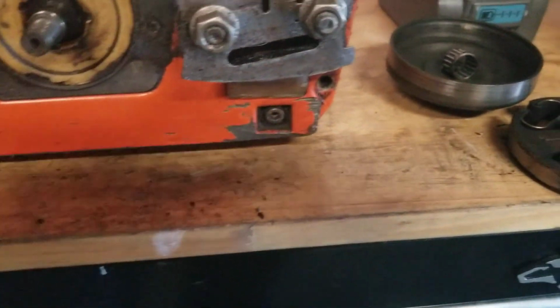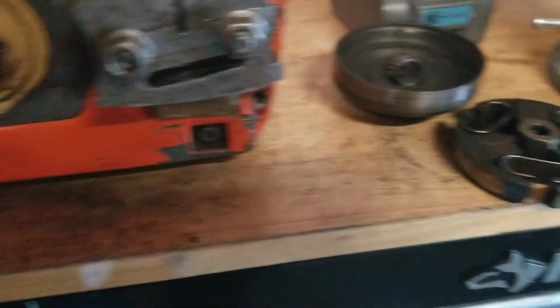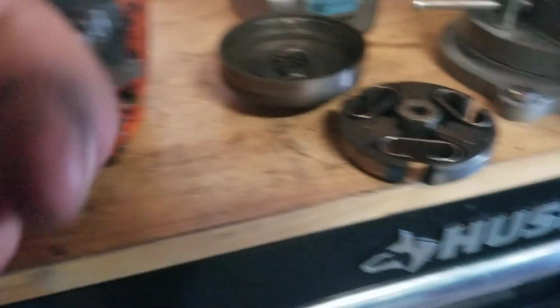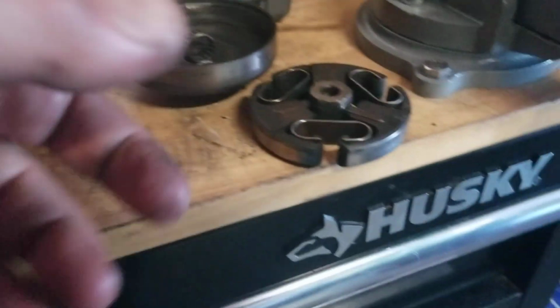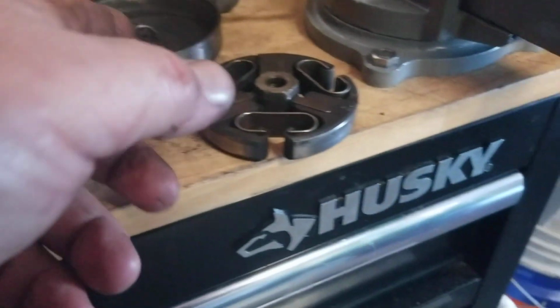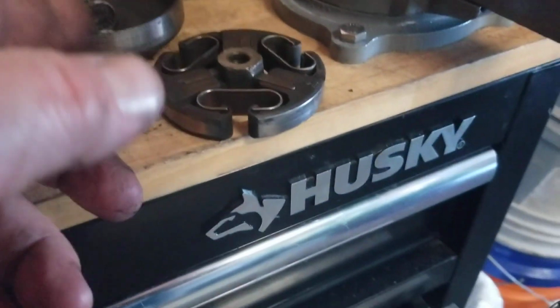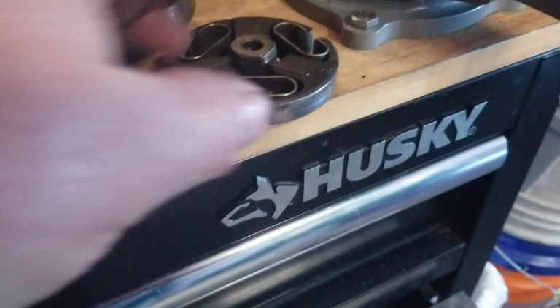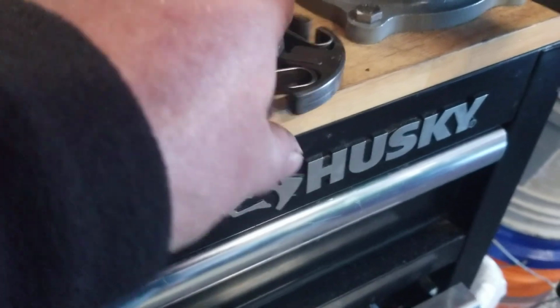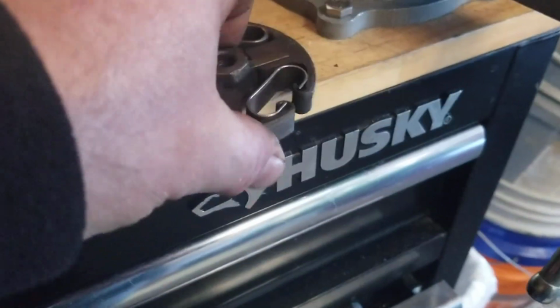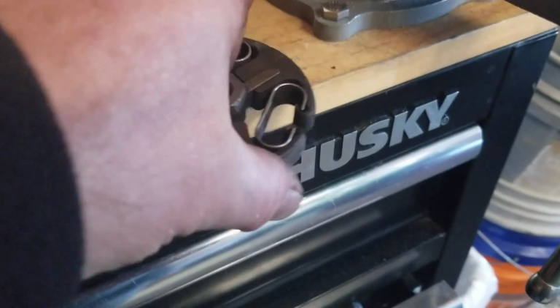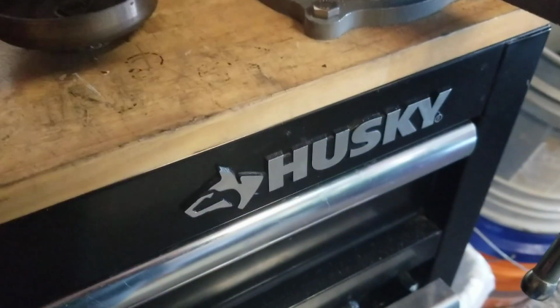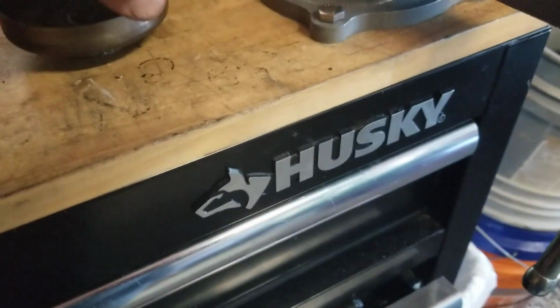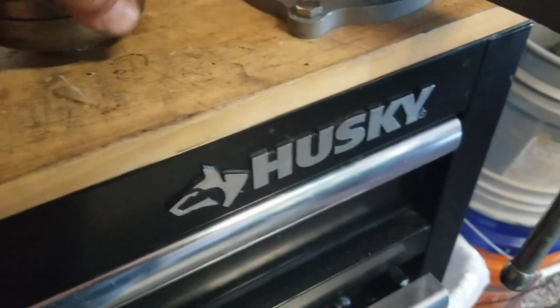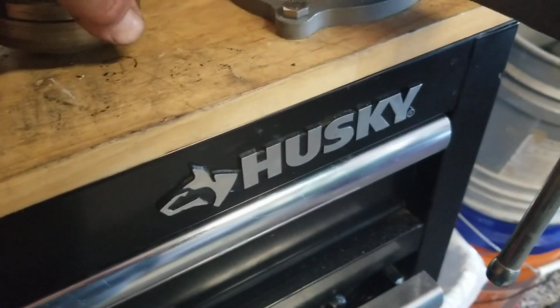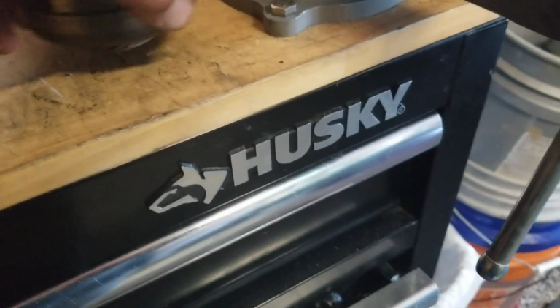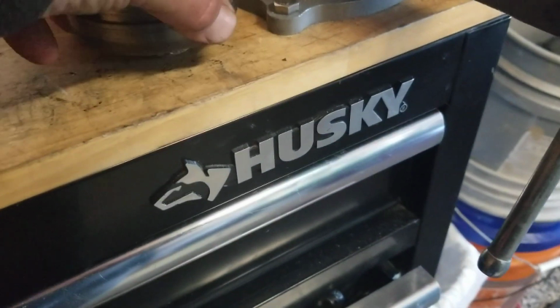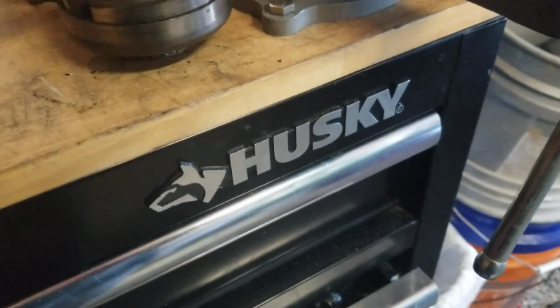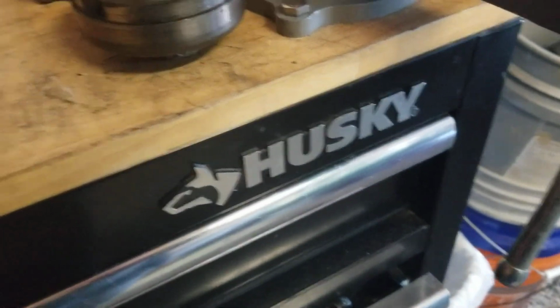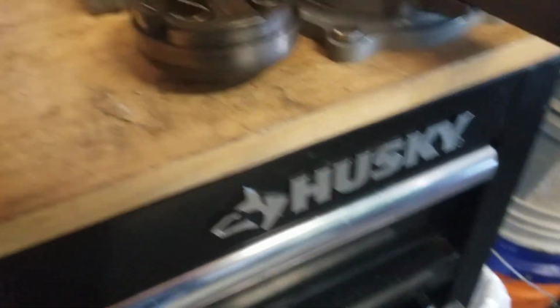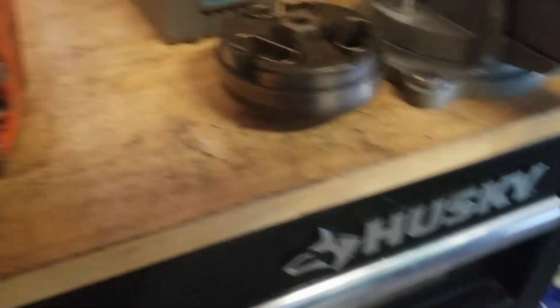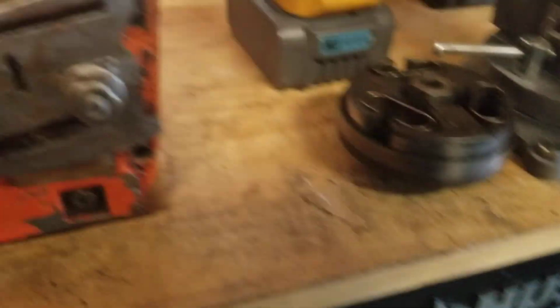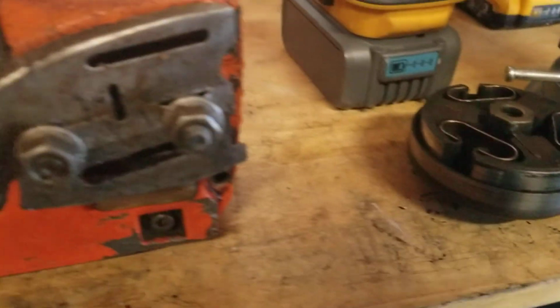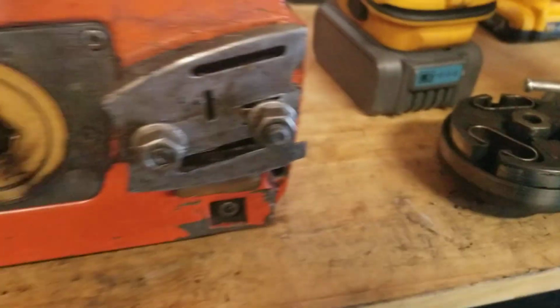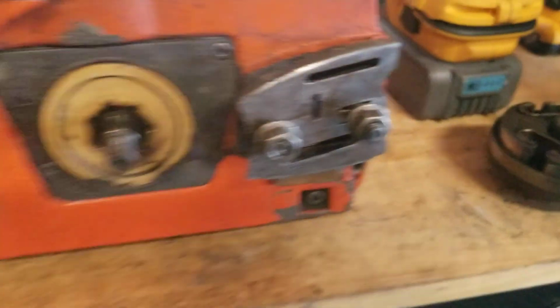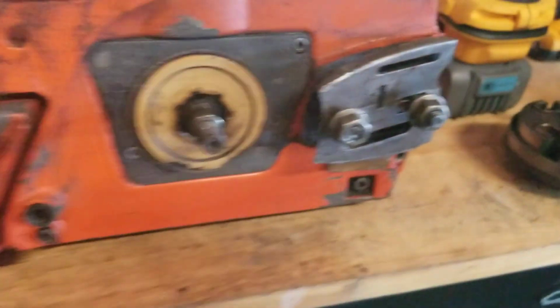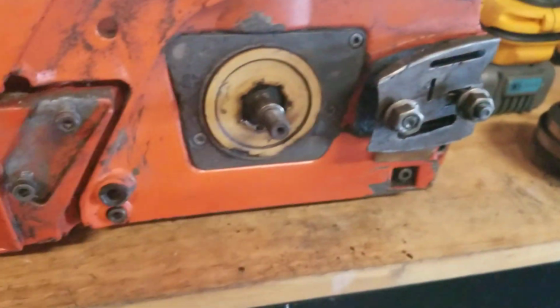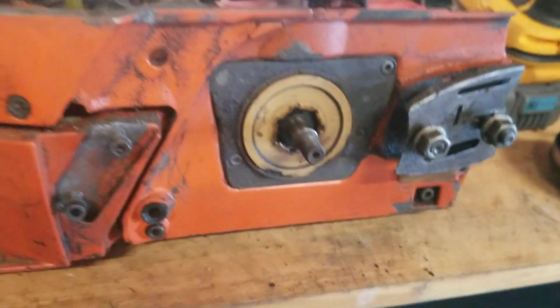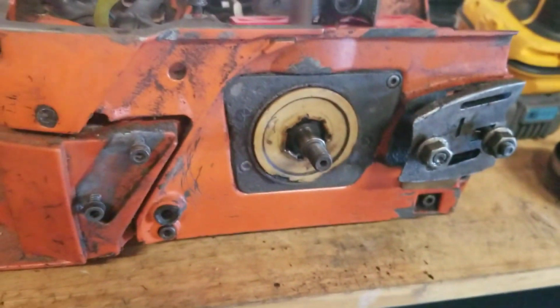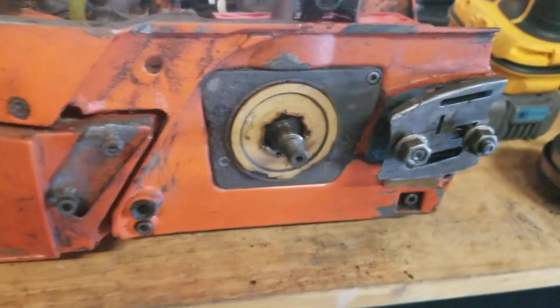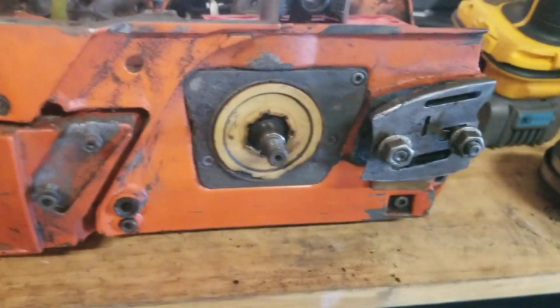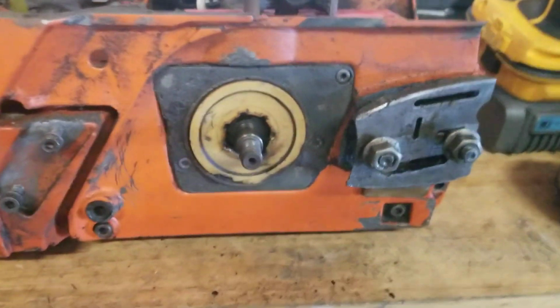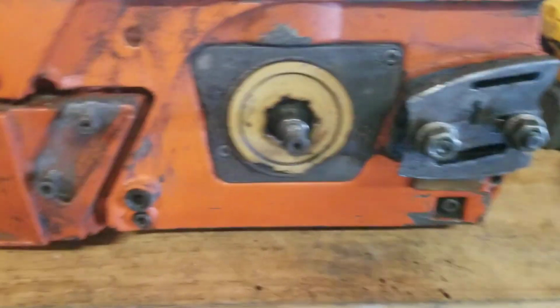Bearing looks good. Clutch looks good. We can save this. I'll clean these up and put those in a little bin, put it off to the side.